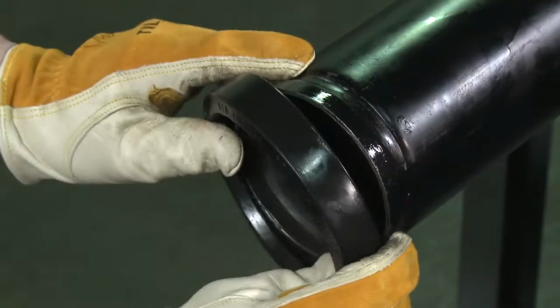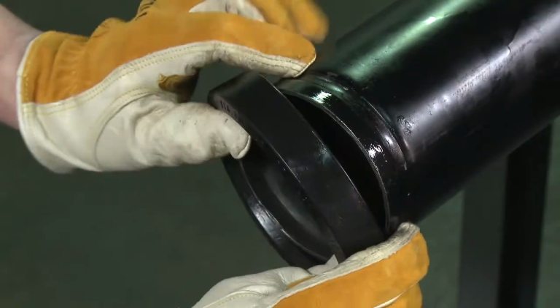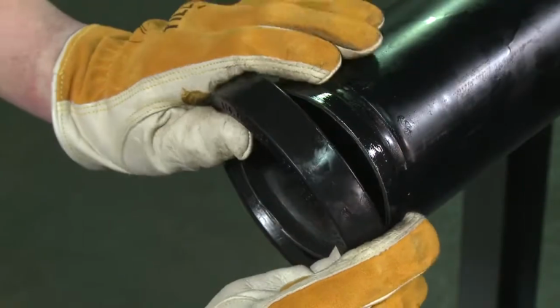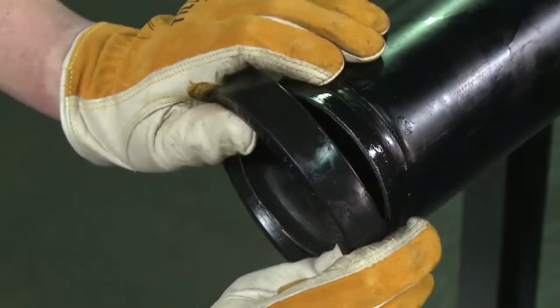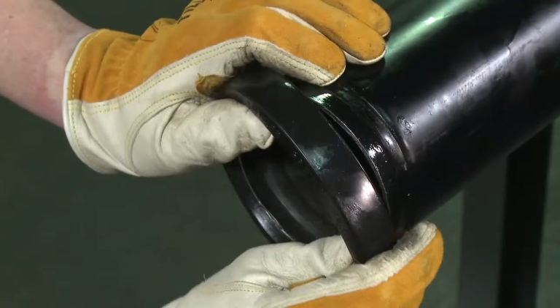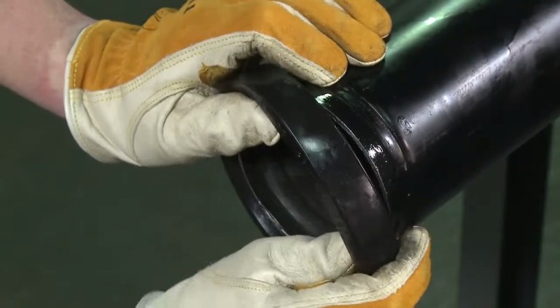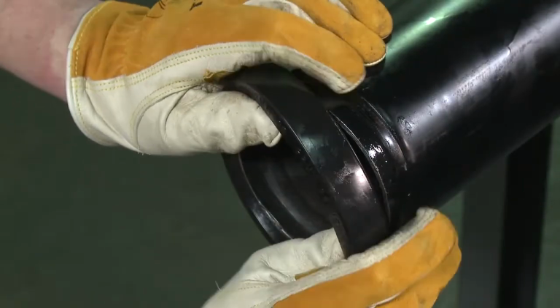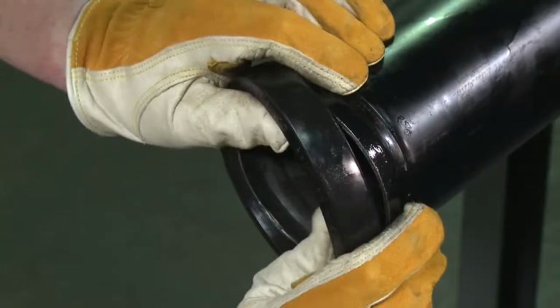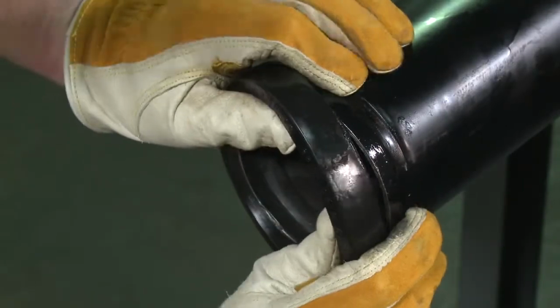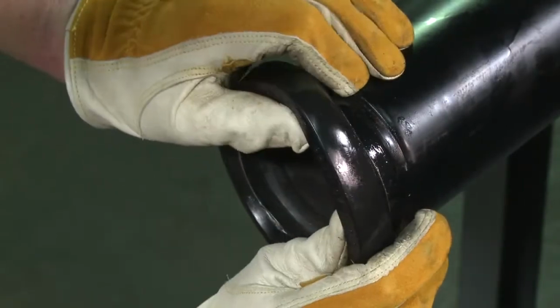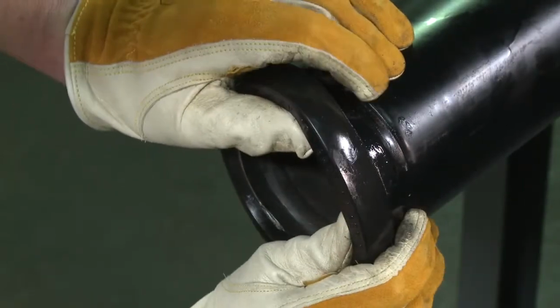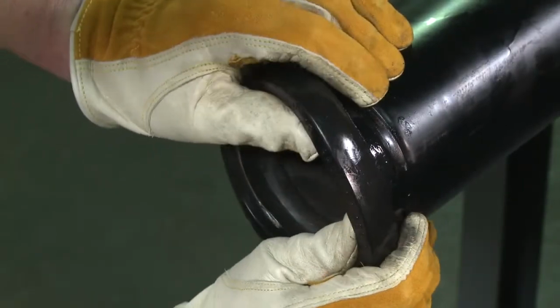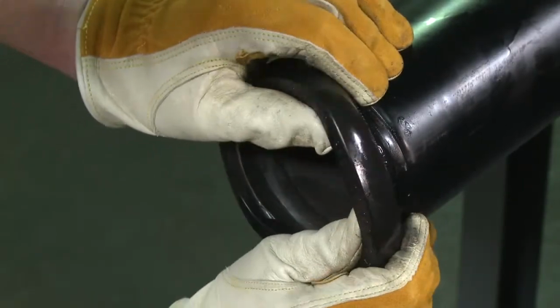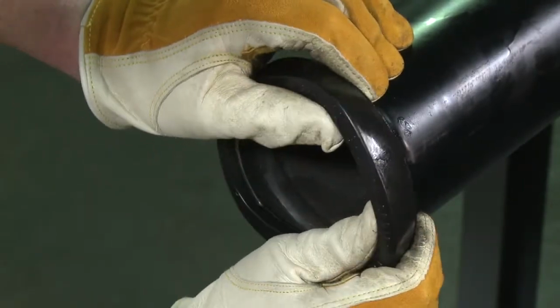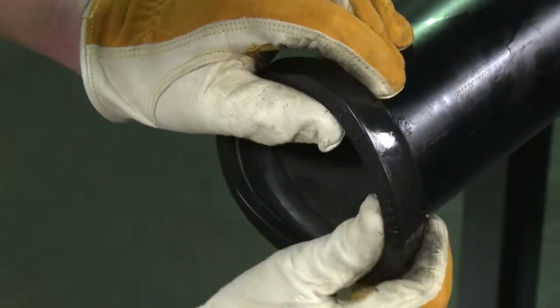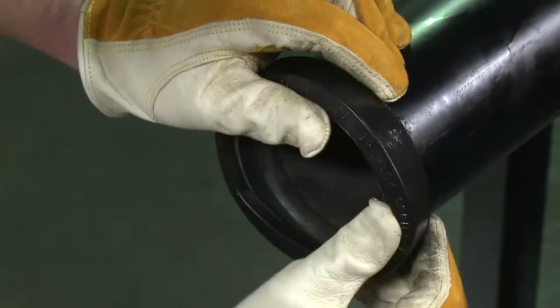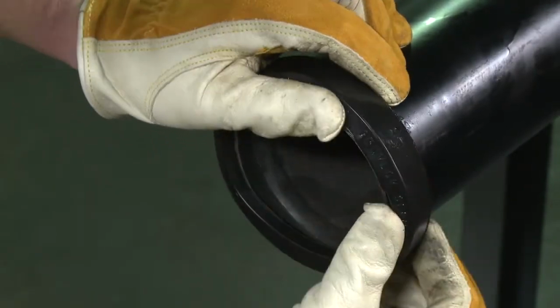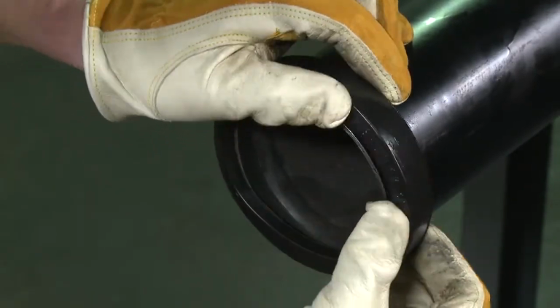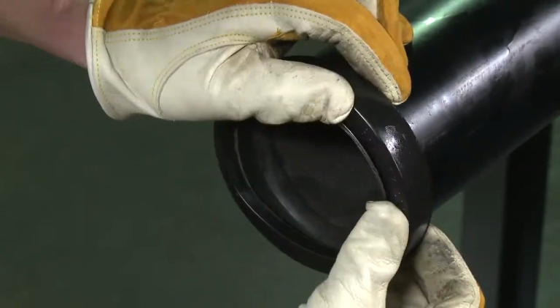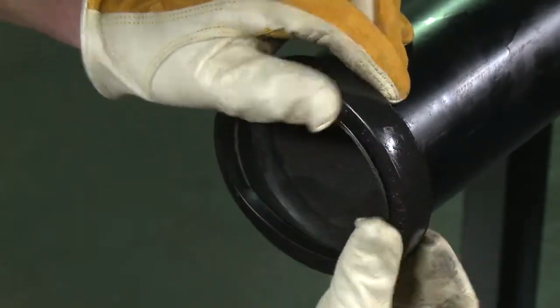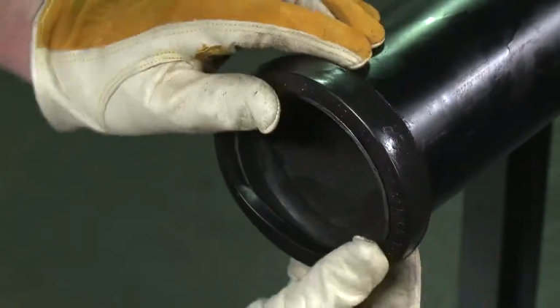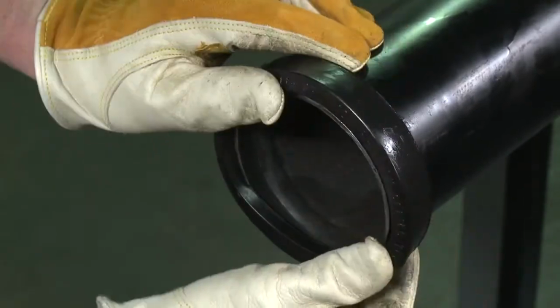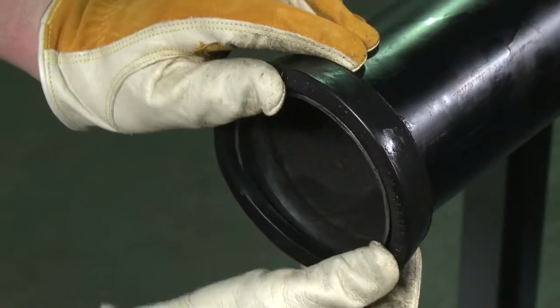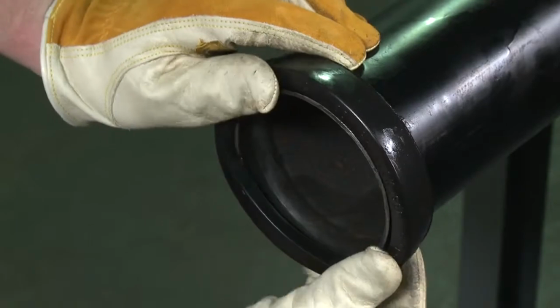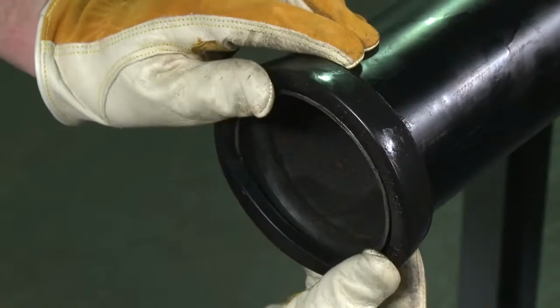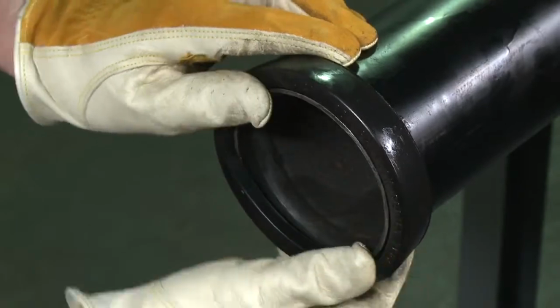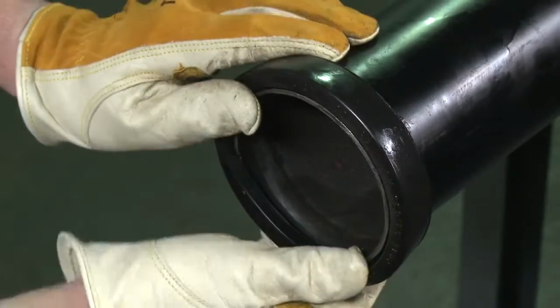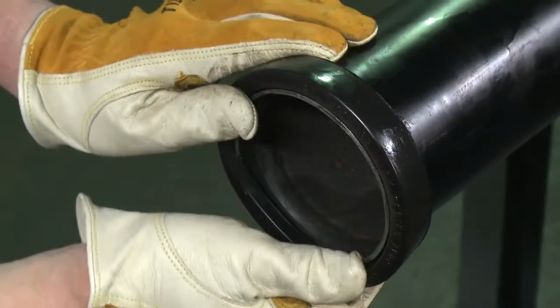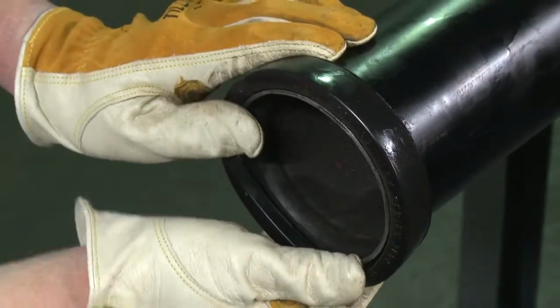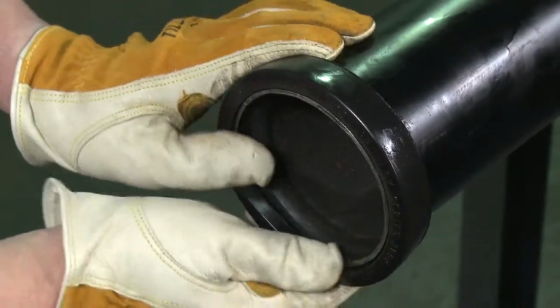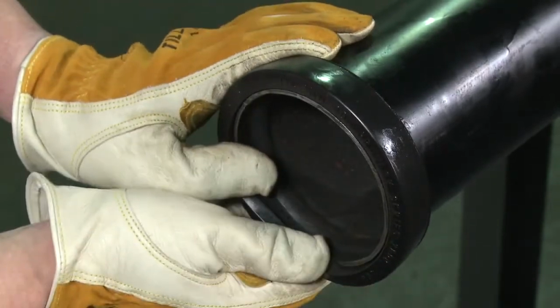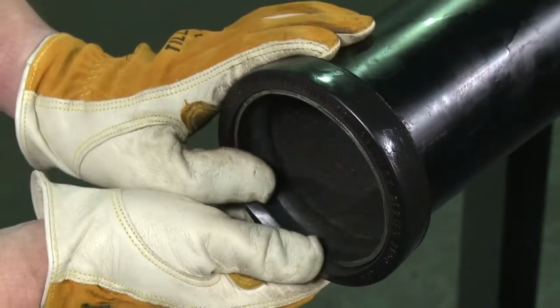Next, slip the gasket over the pipe end, making sure the gasket lip does not overhang the pipe end.